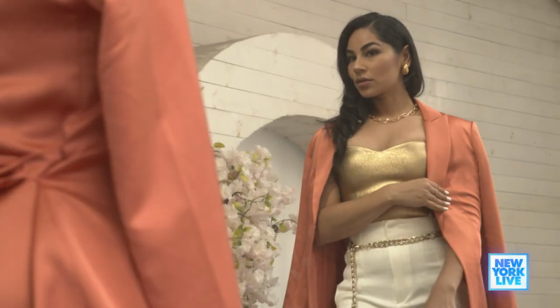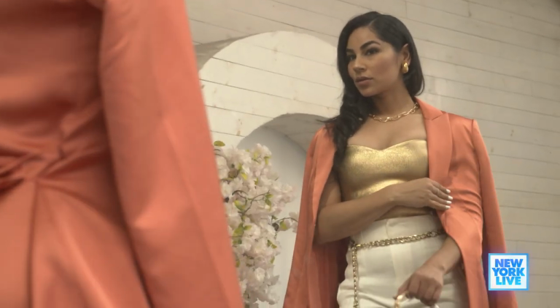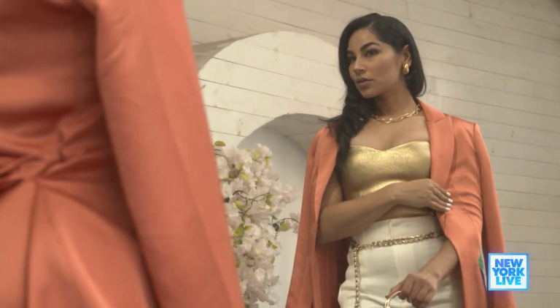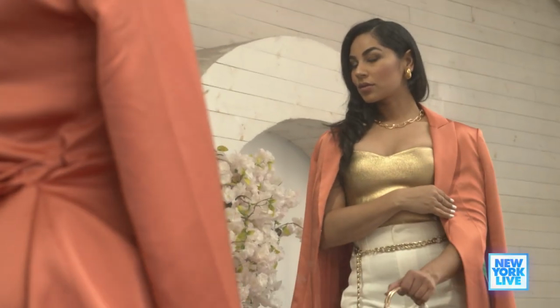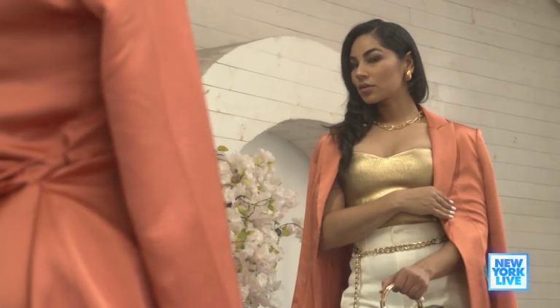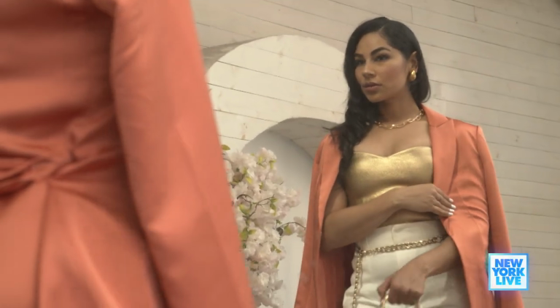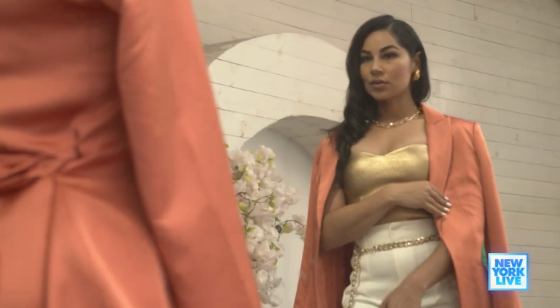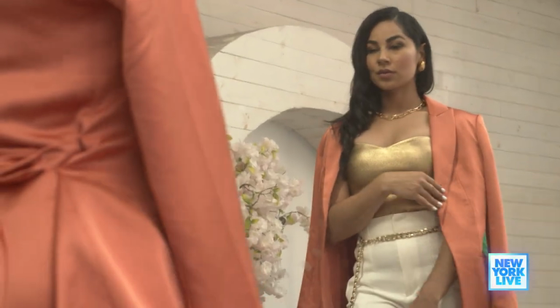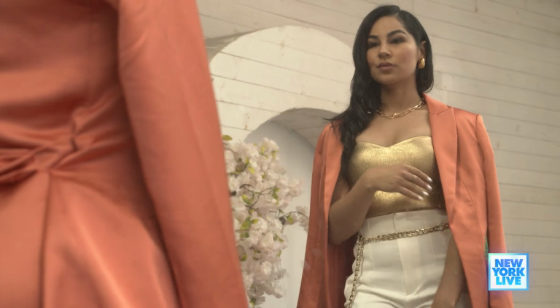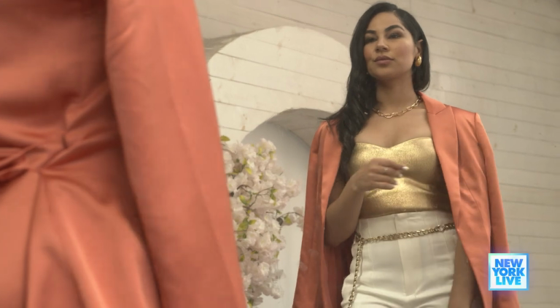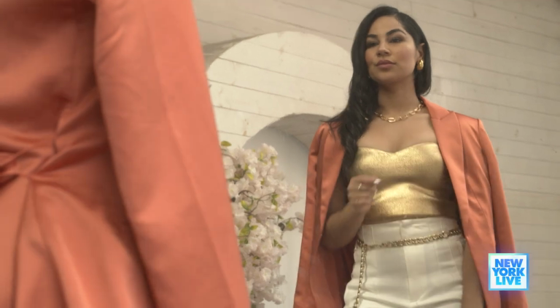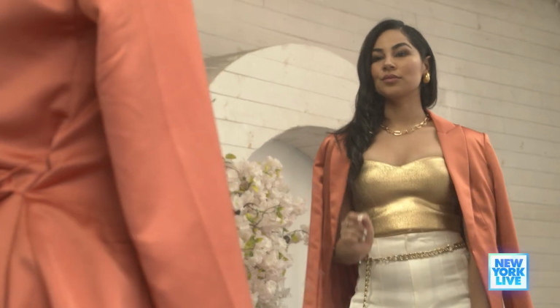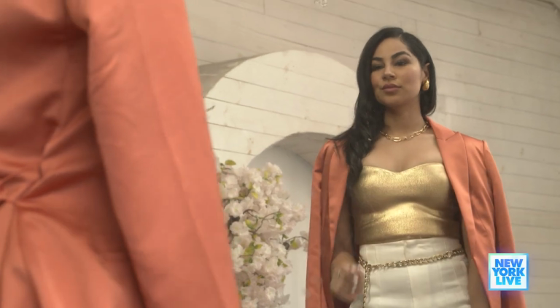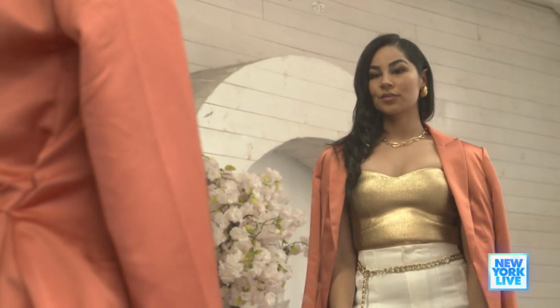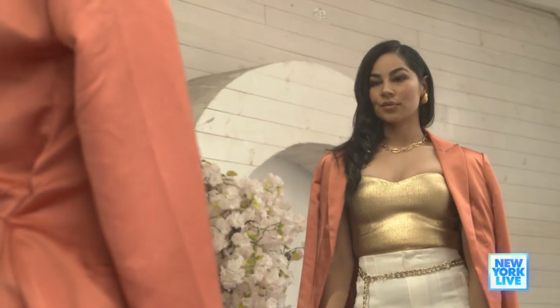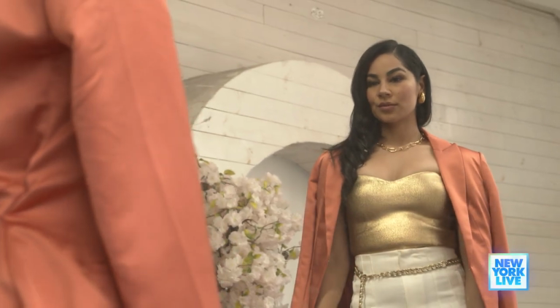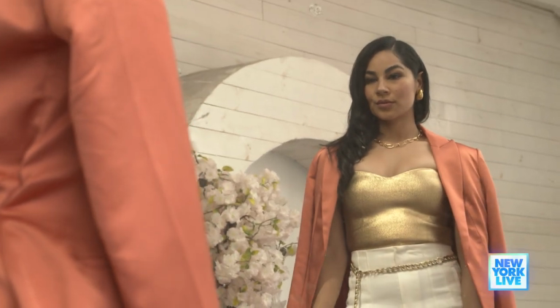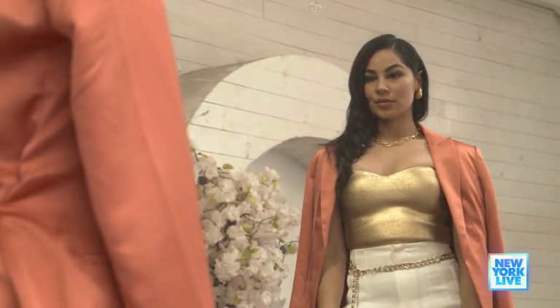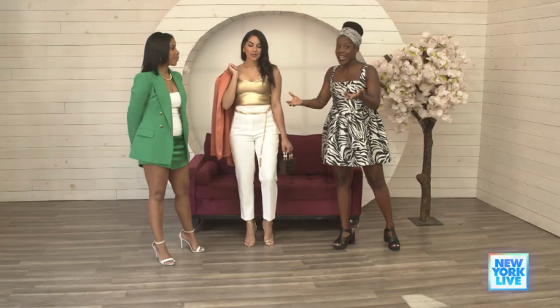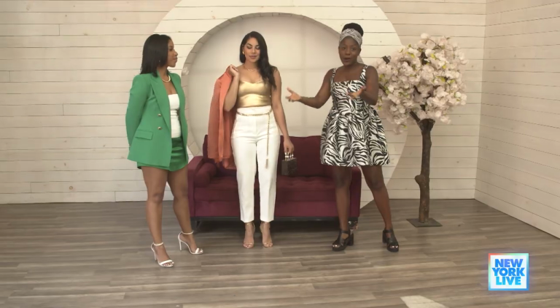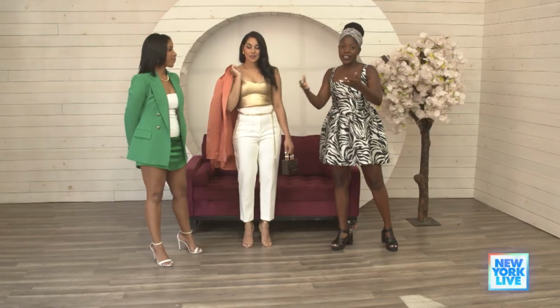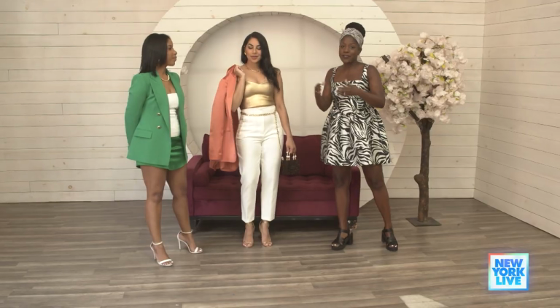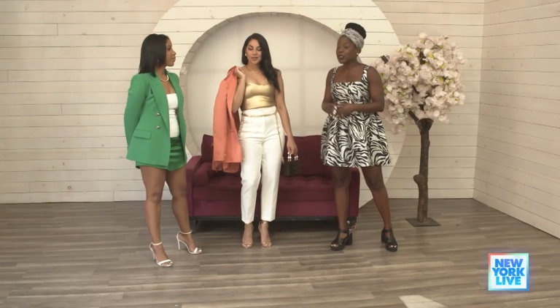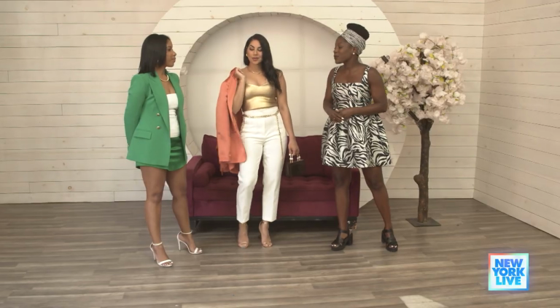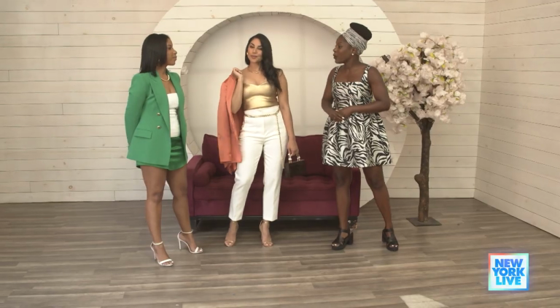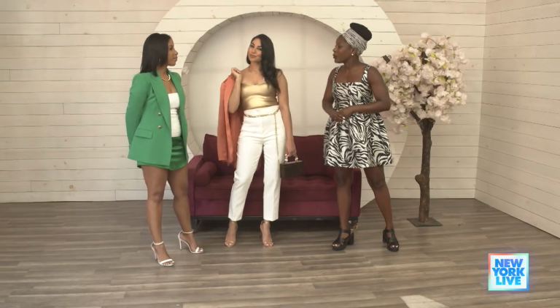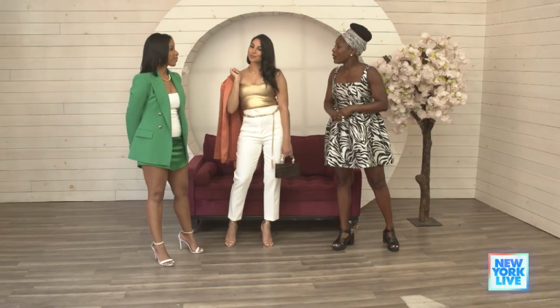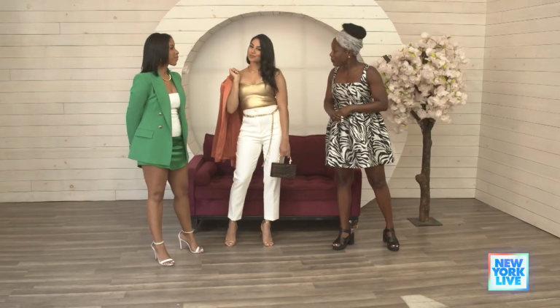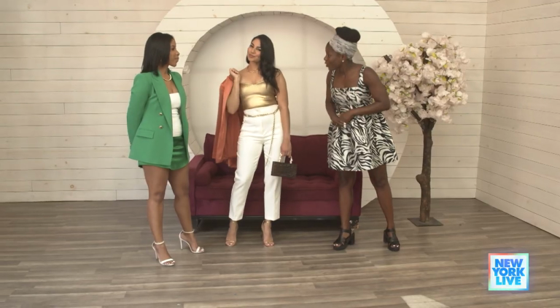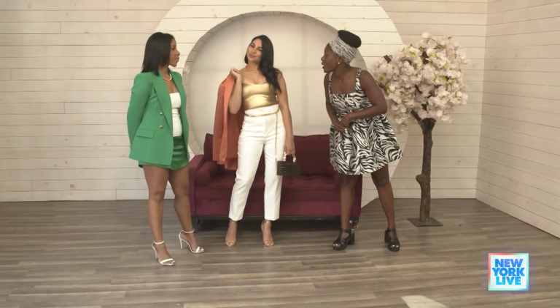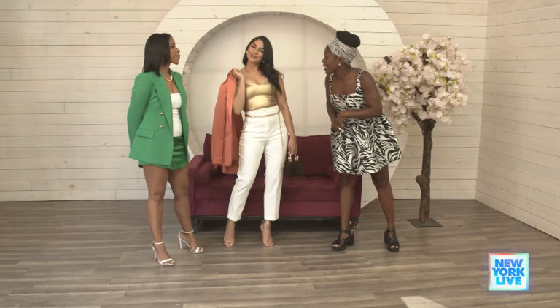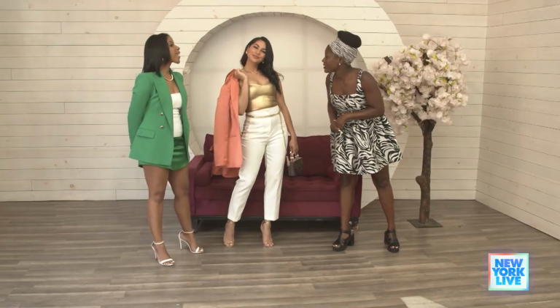Well, Ali, thank you so much for these styling tips. Now all I have to do is go out and buy a pair of white pants.